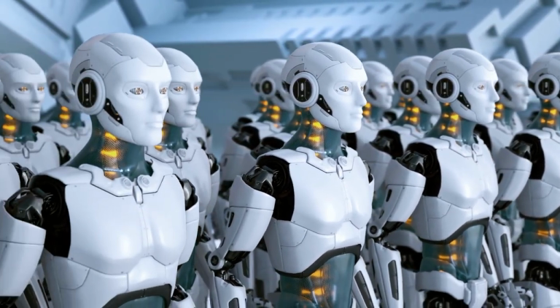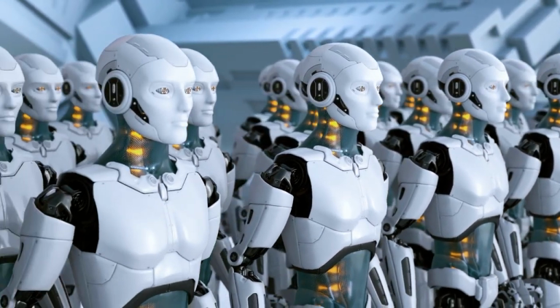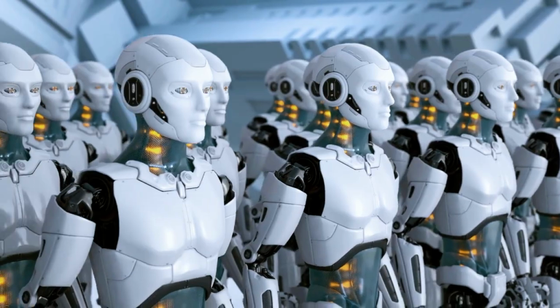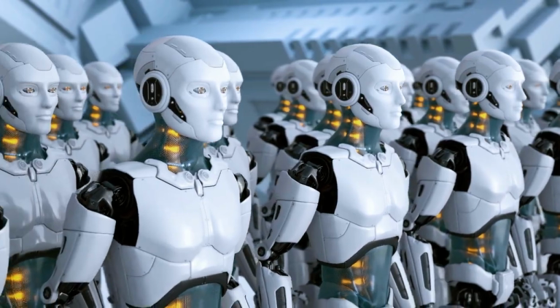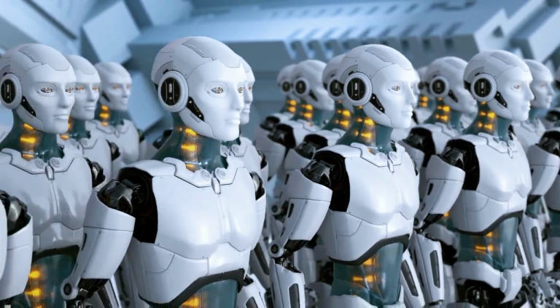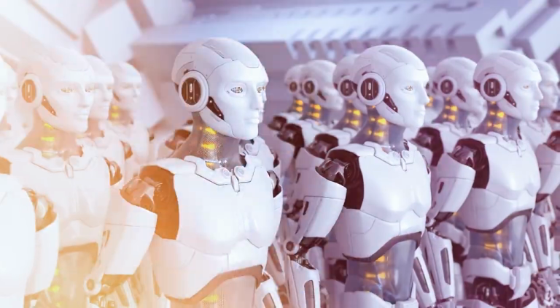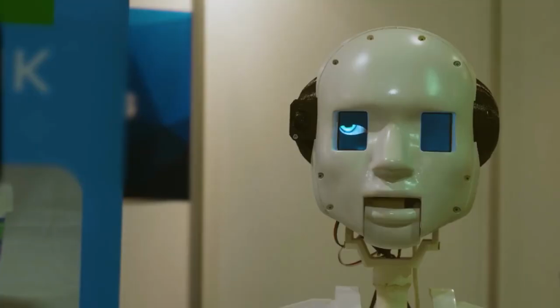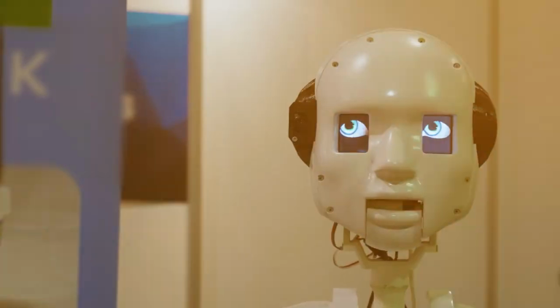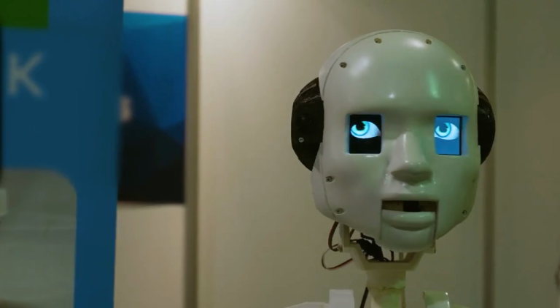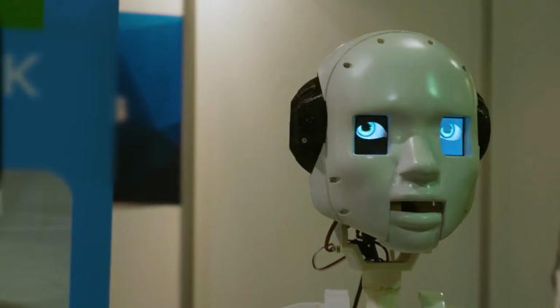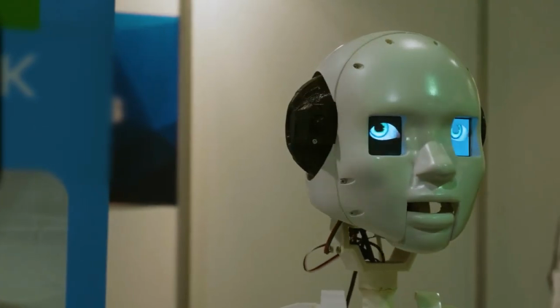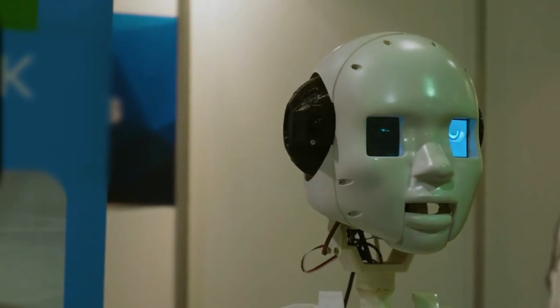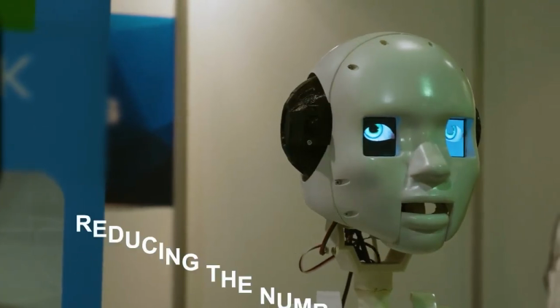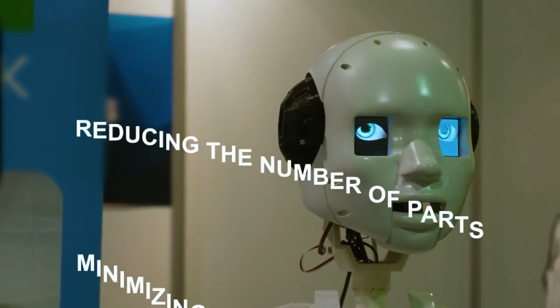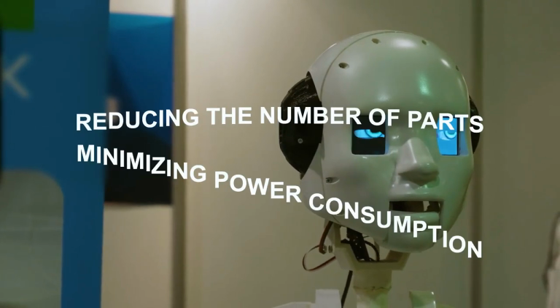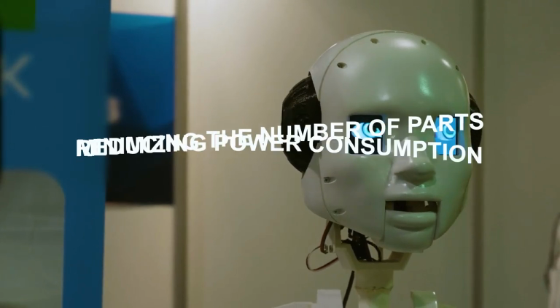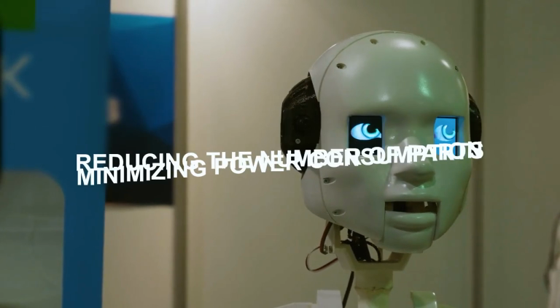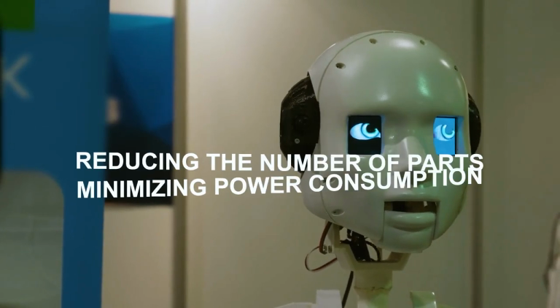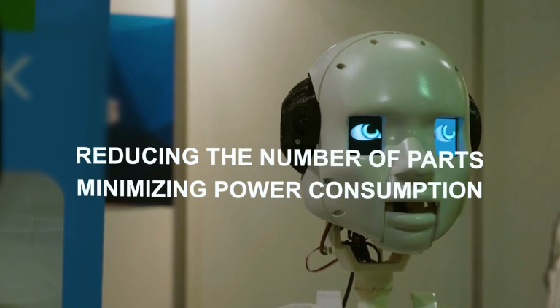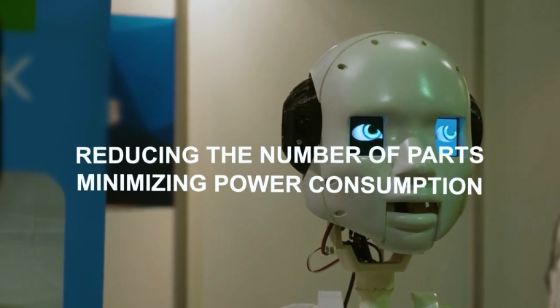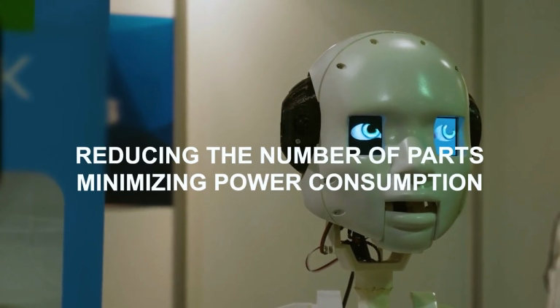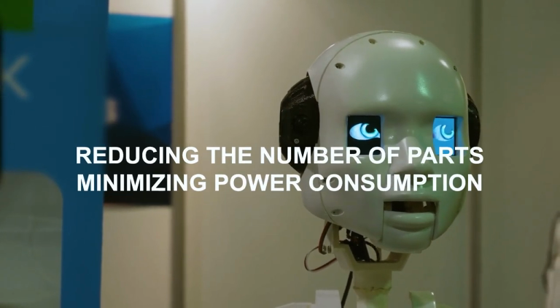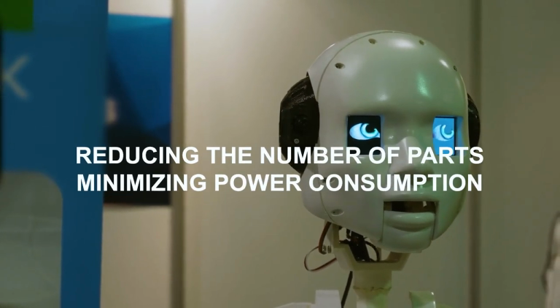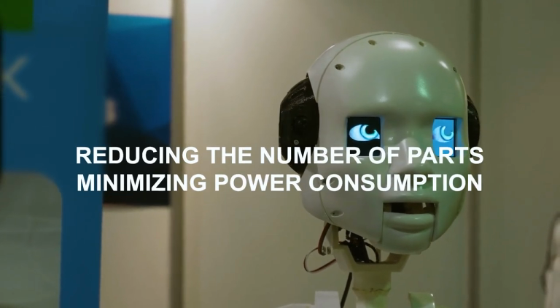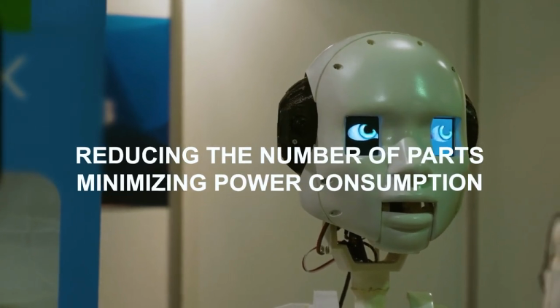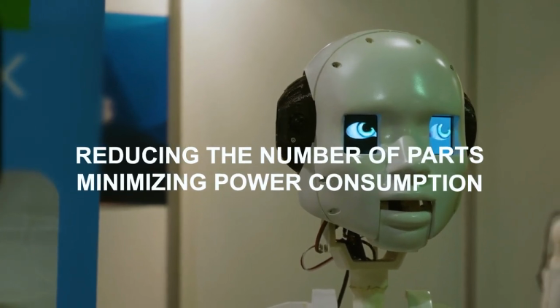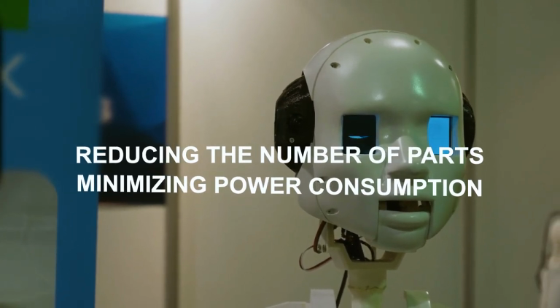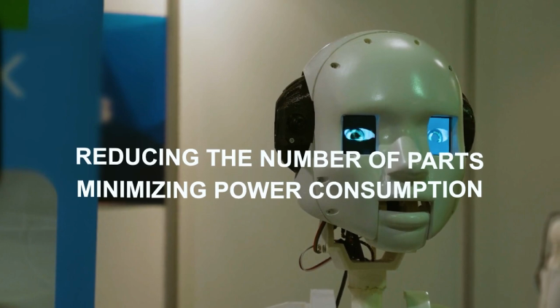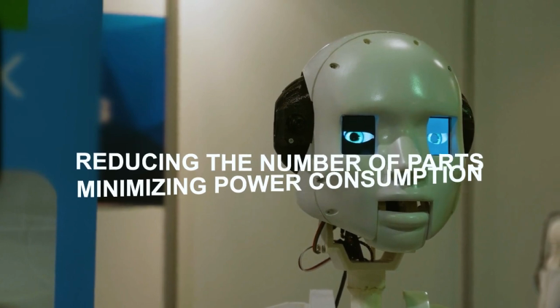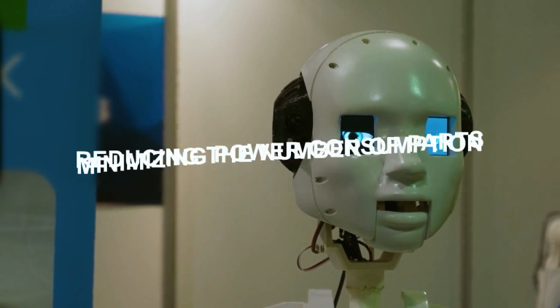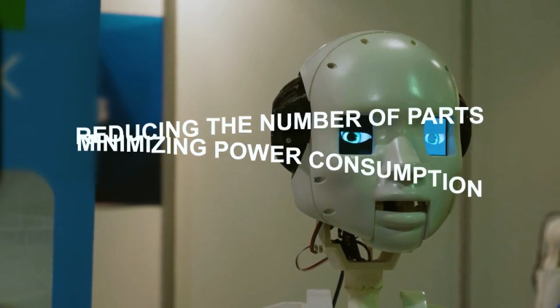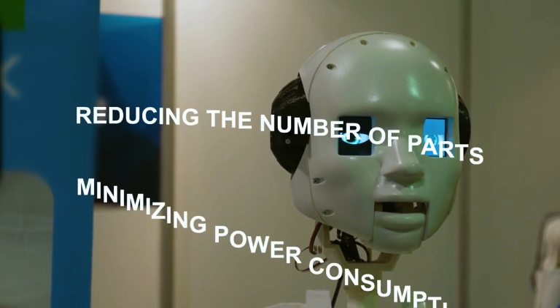One of the key factors to achieve this is by reducing the number of parts and minimizing power consumption.